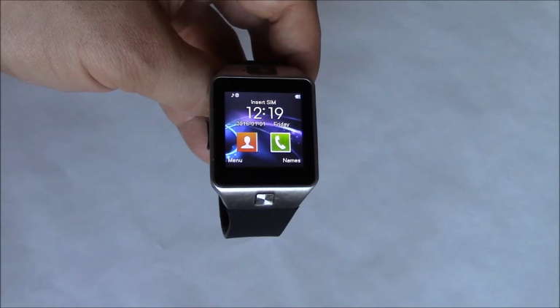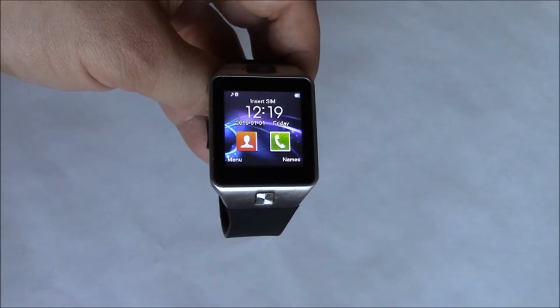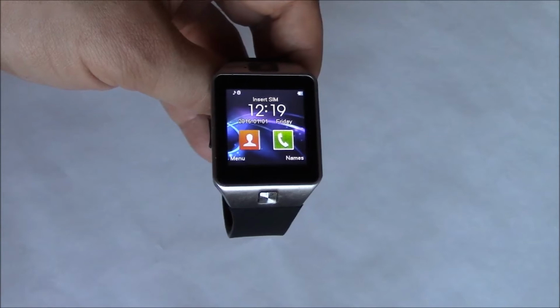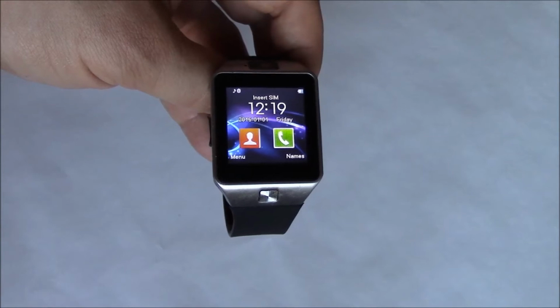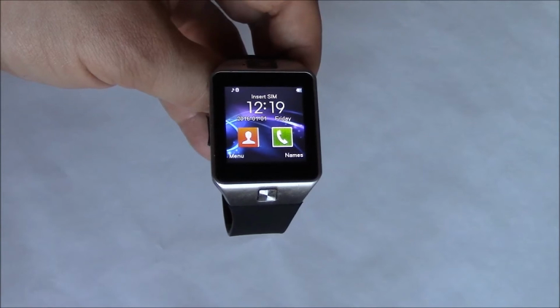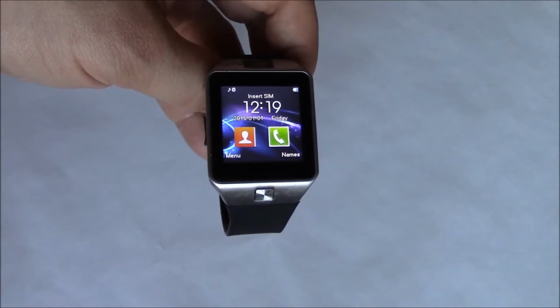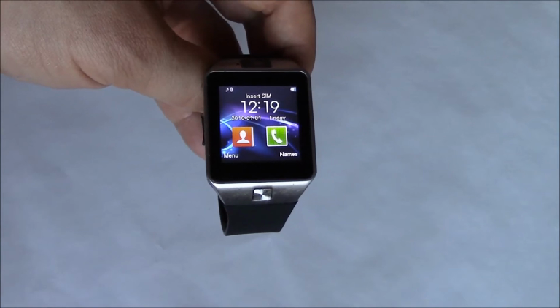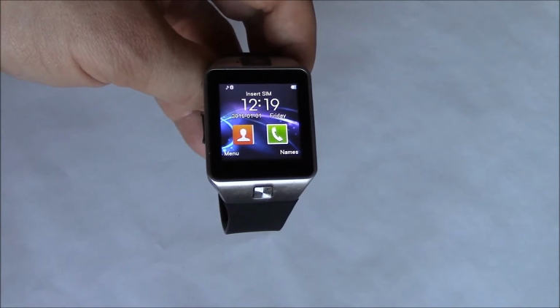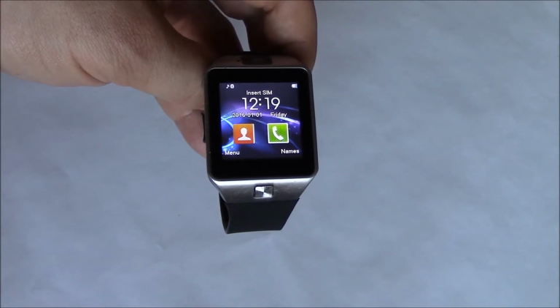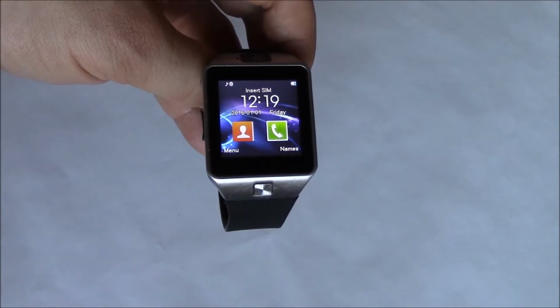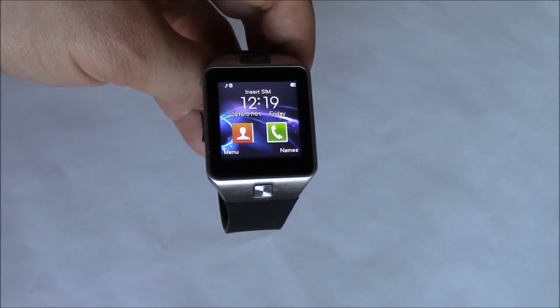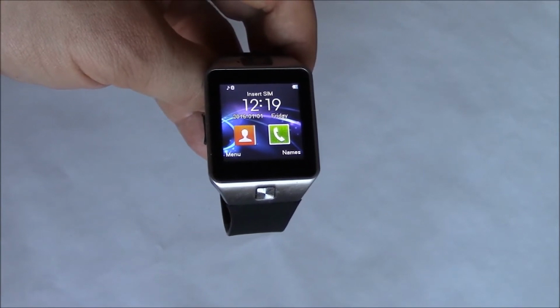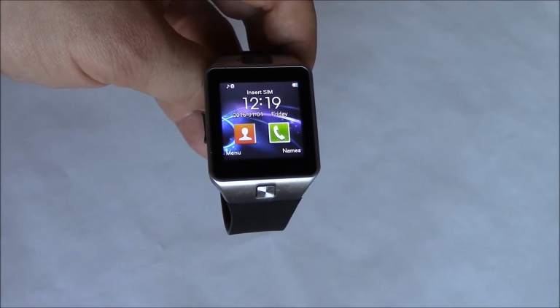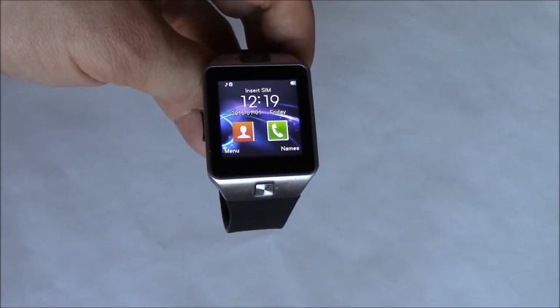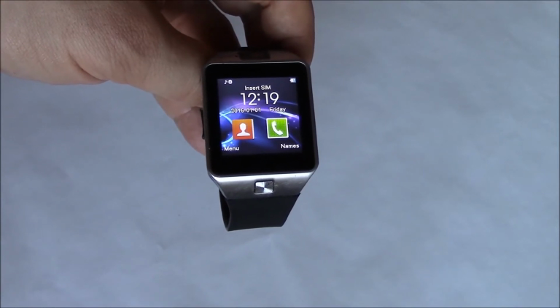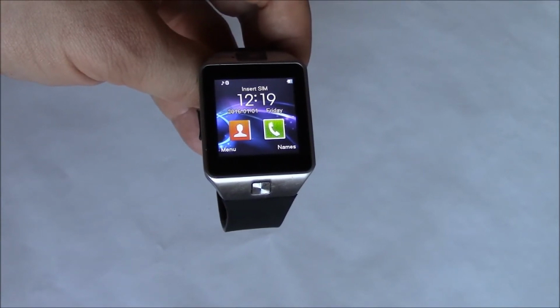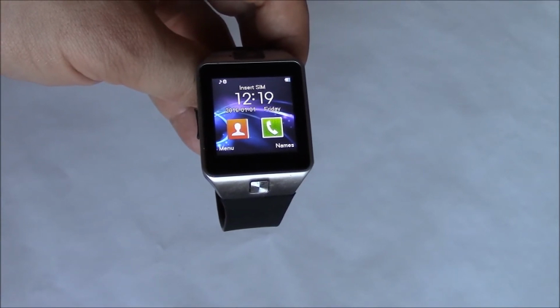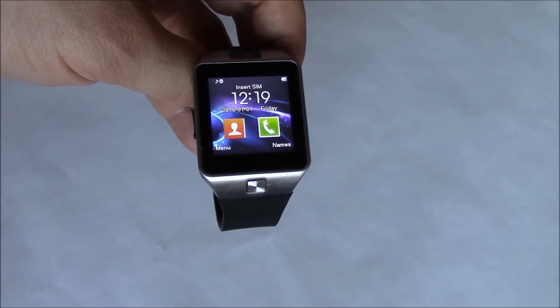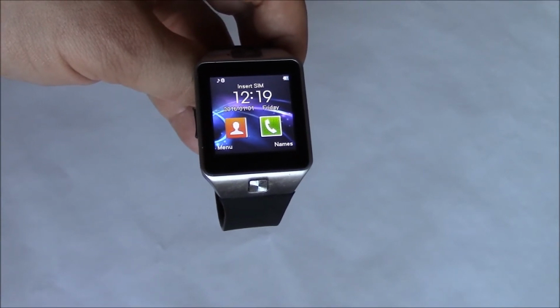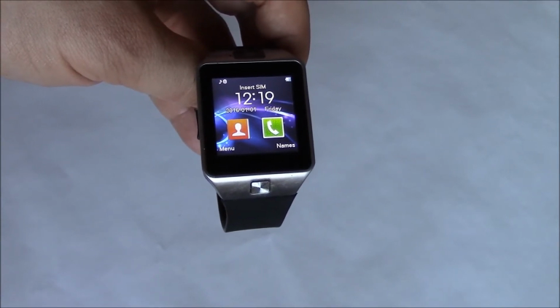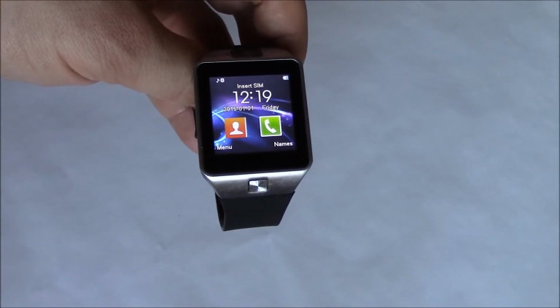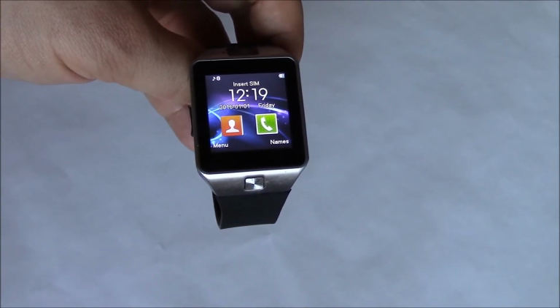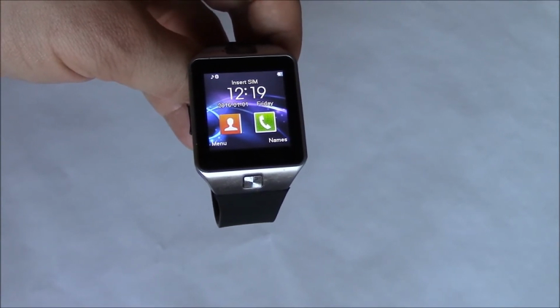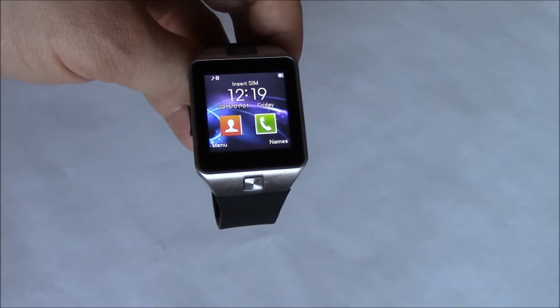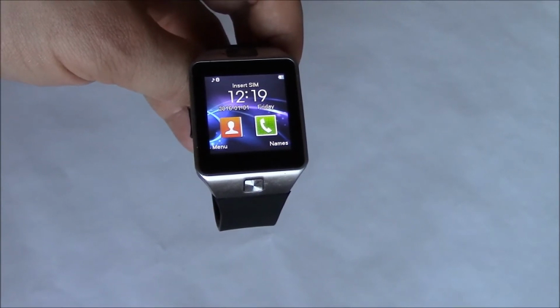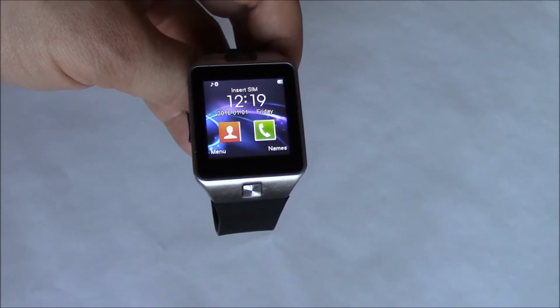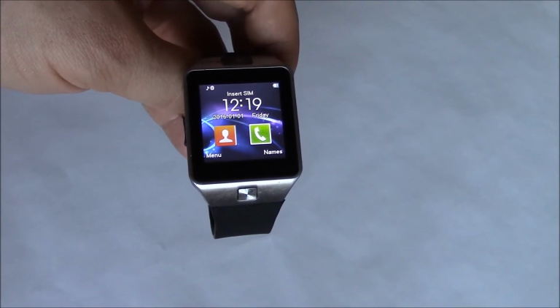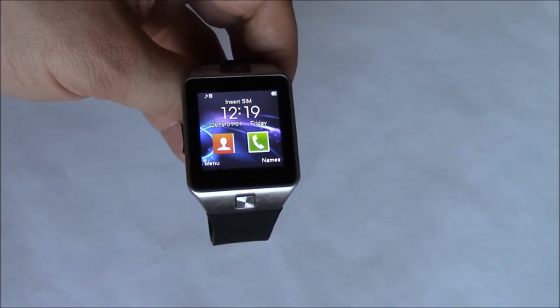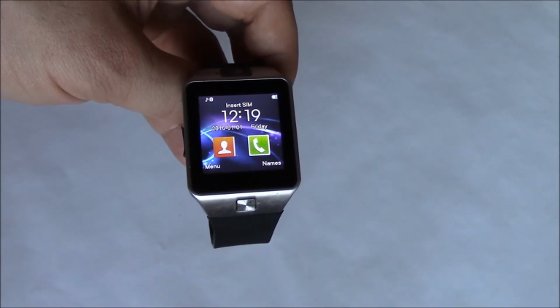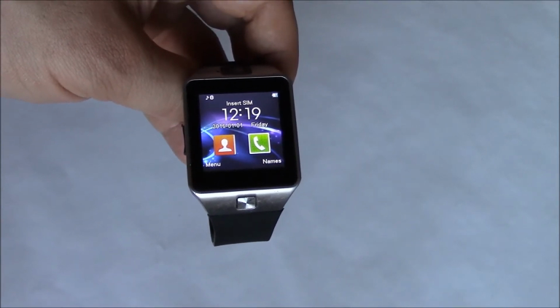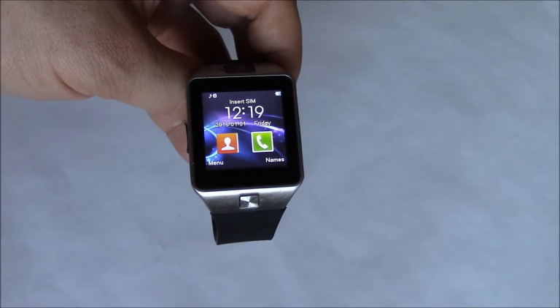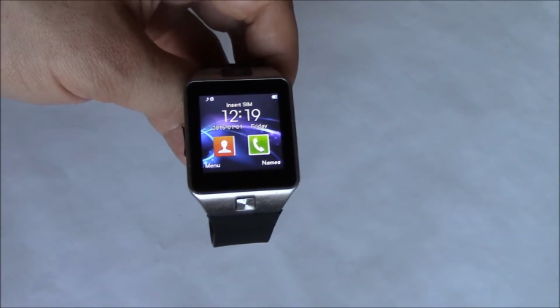In this tutorial I'm going to show you how to restore a DZ09 smartwatch to factory settings.